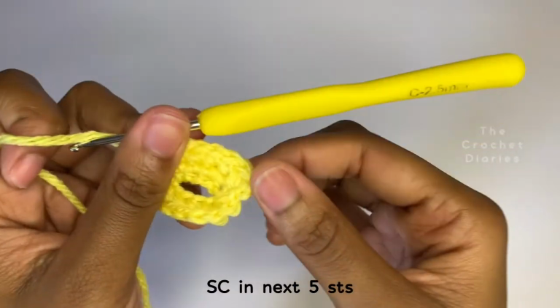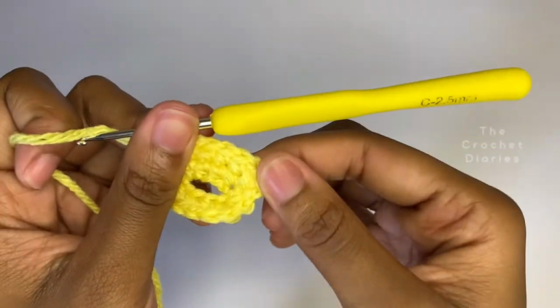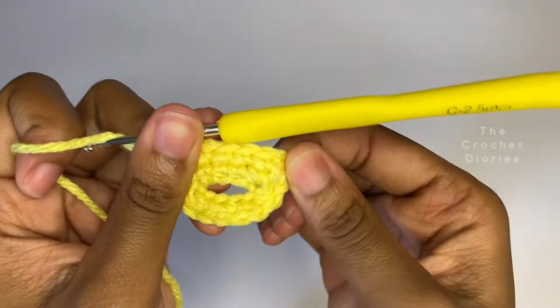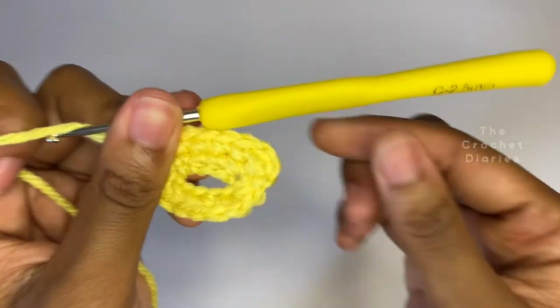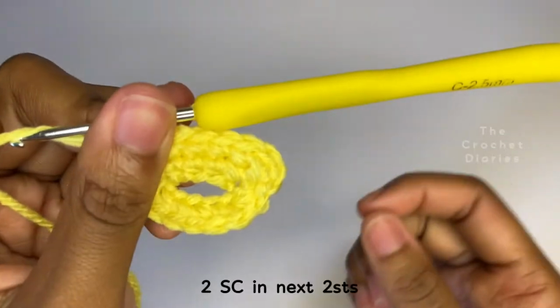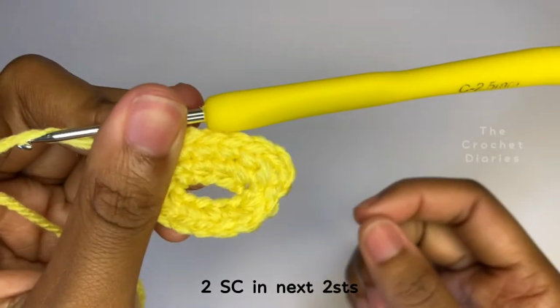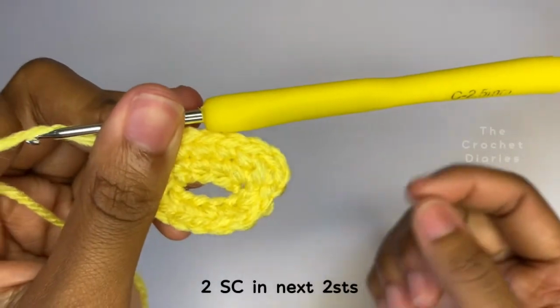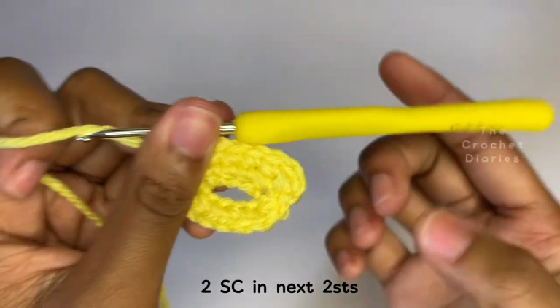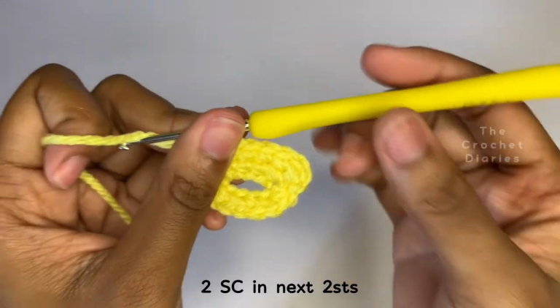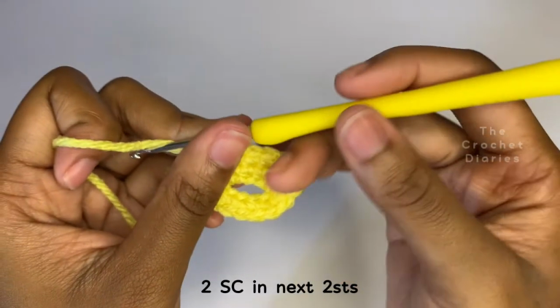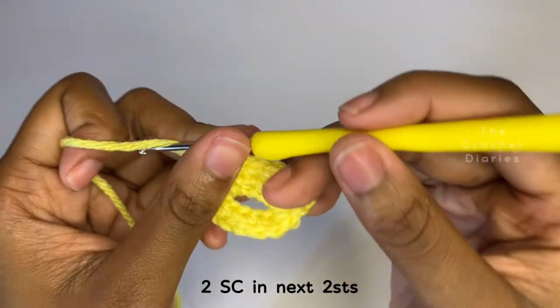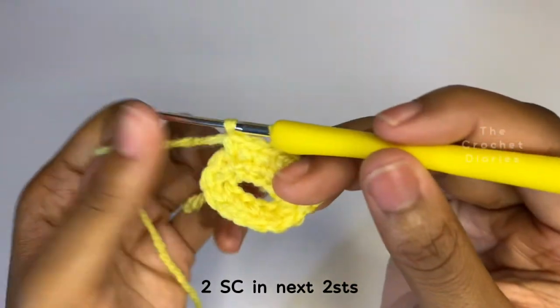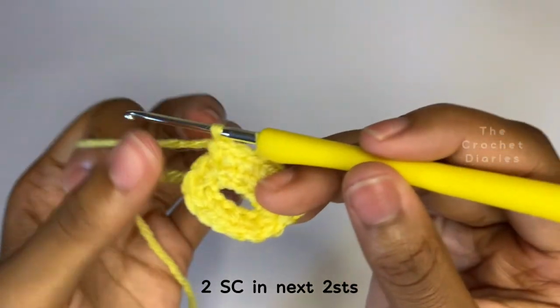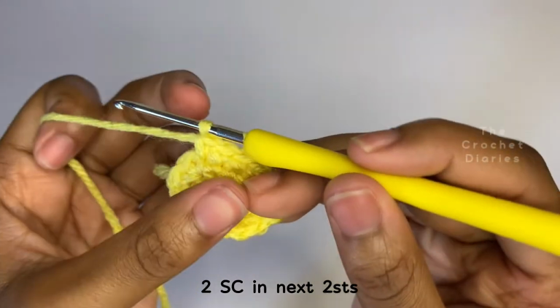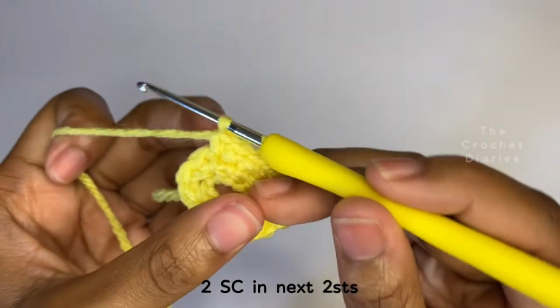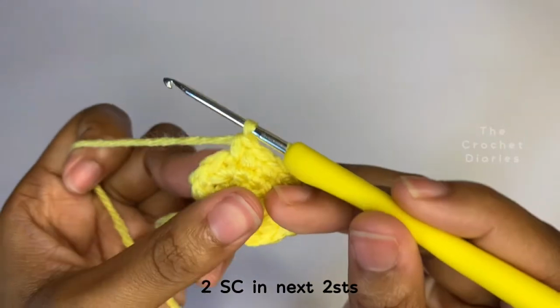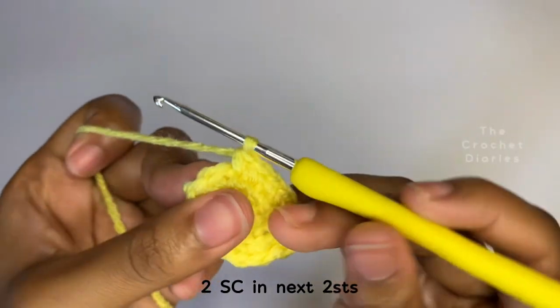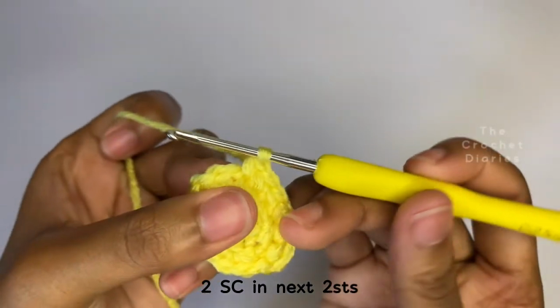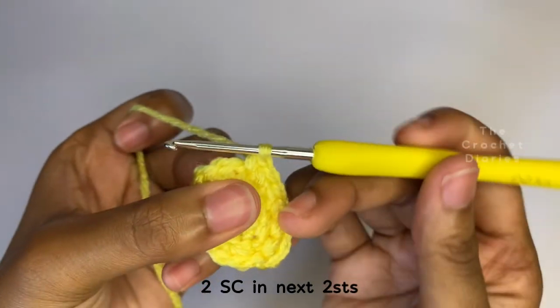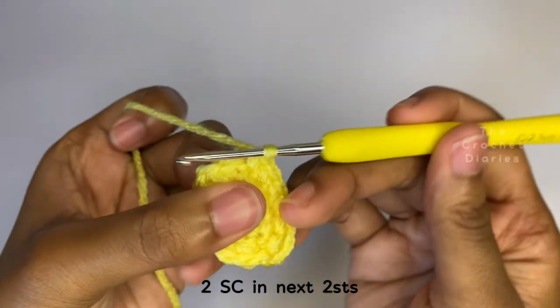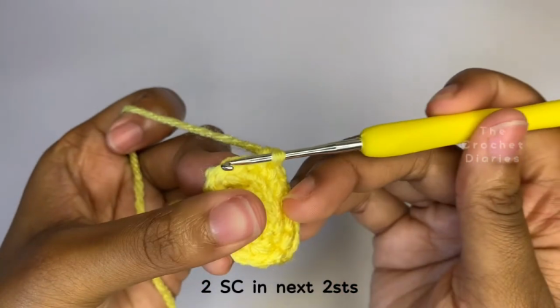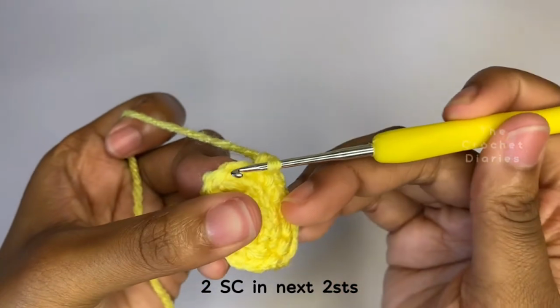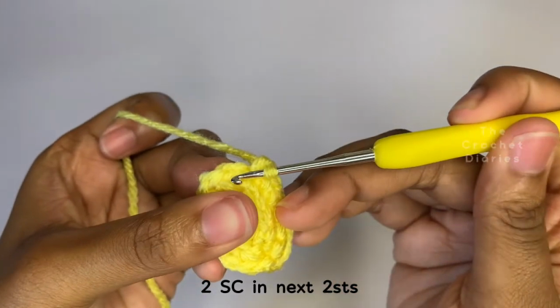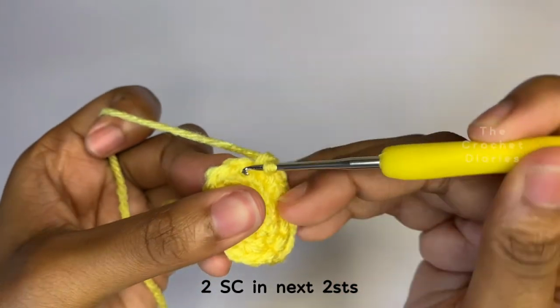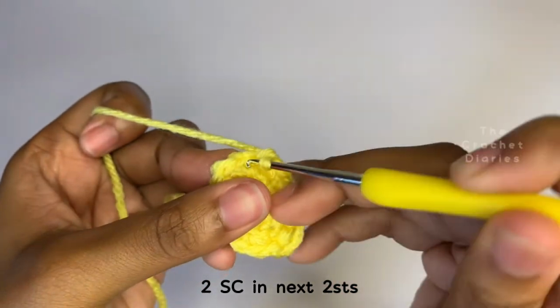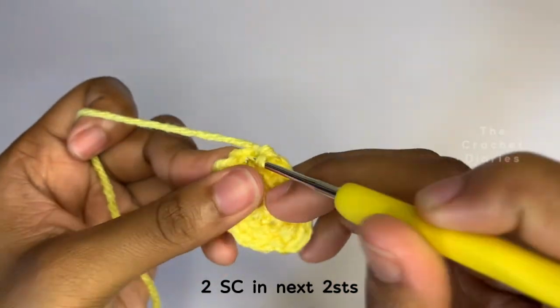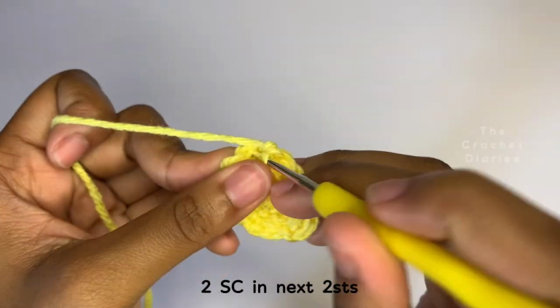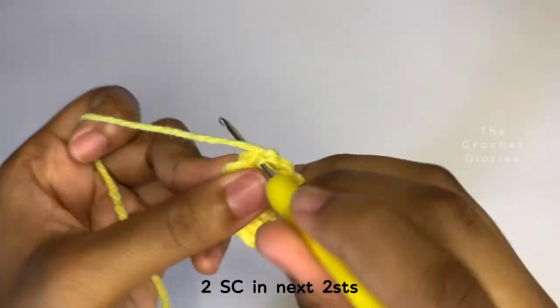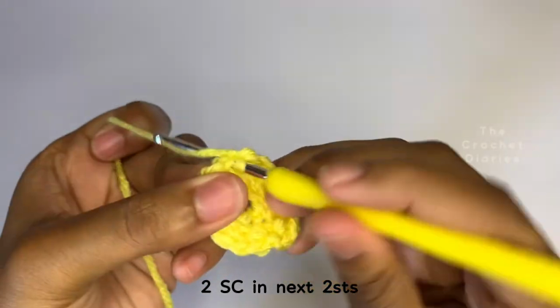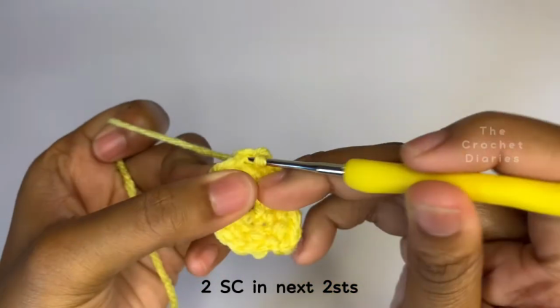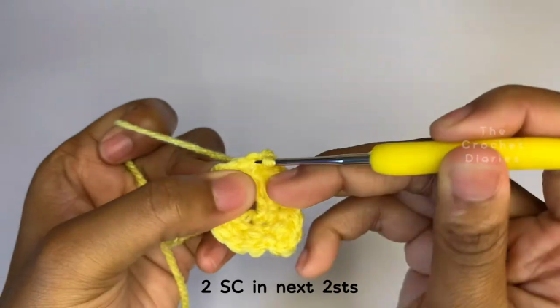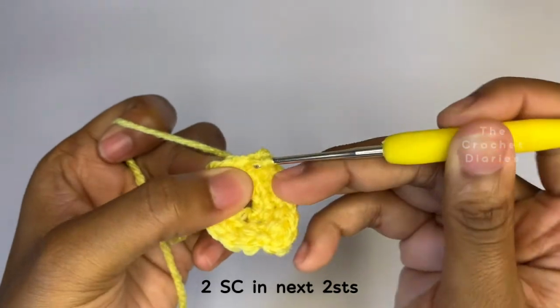We're going to do two more increases now, so in each of the next two stitches you're going to put two single crochets.